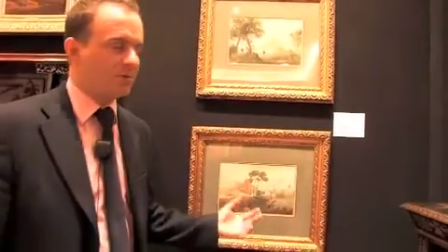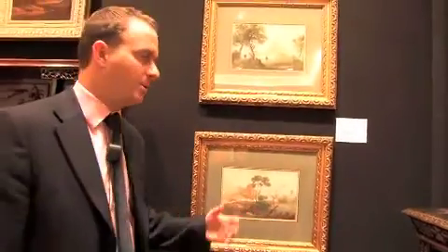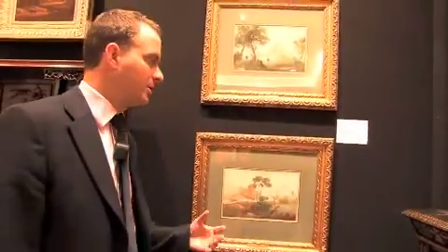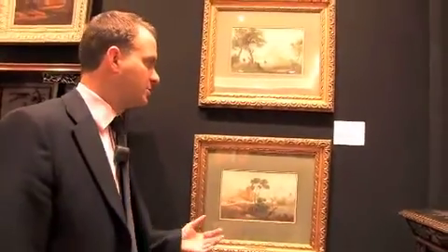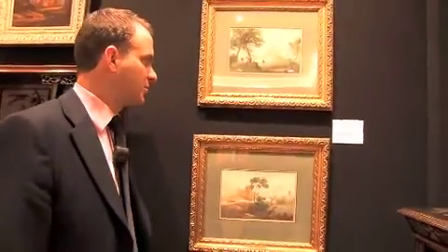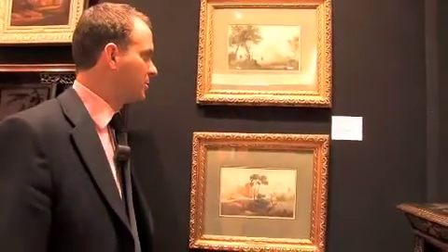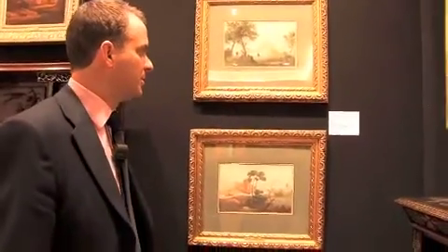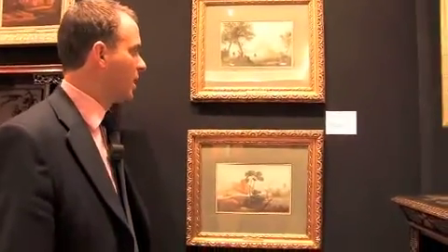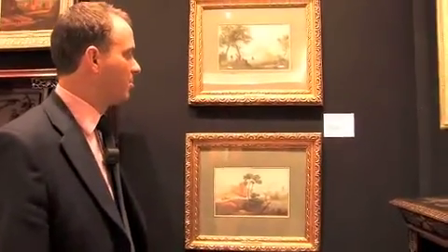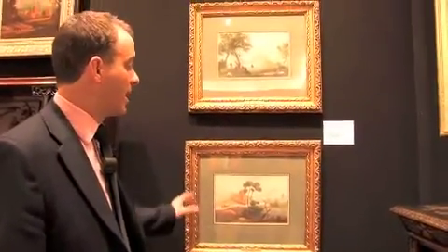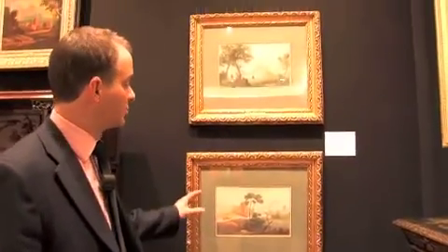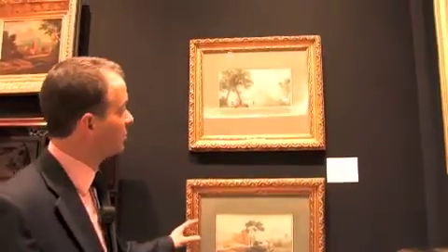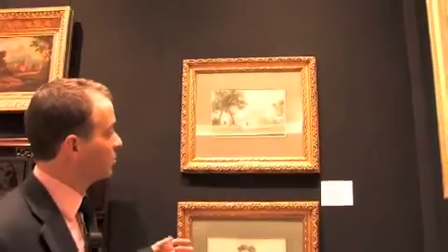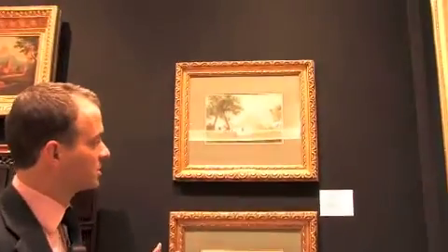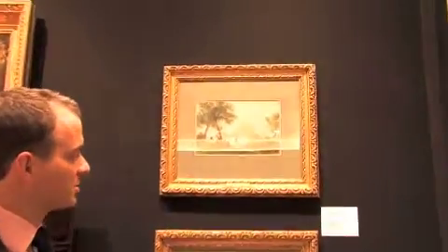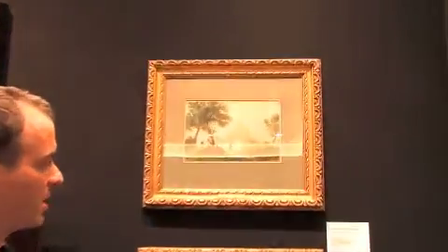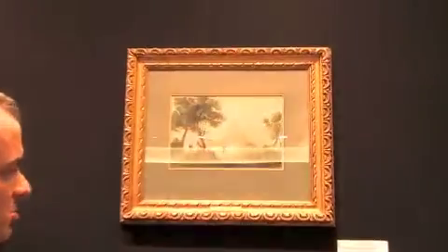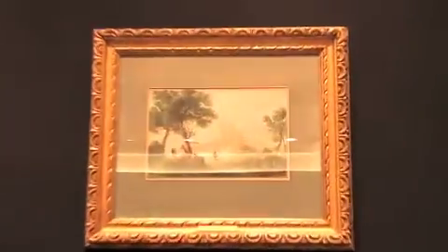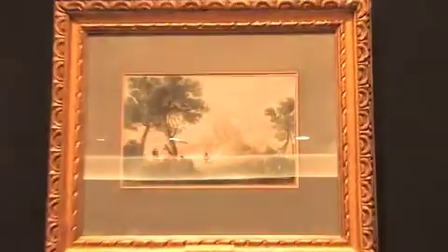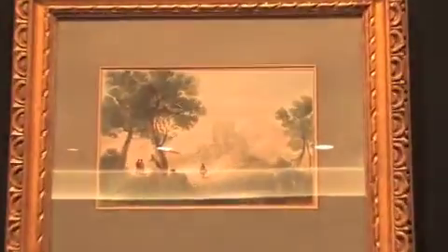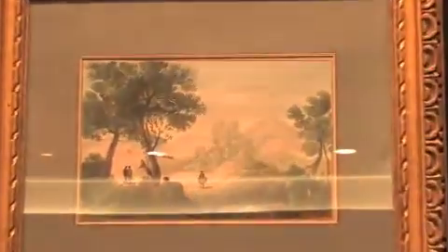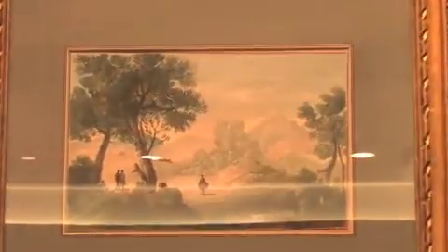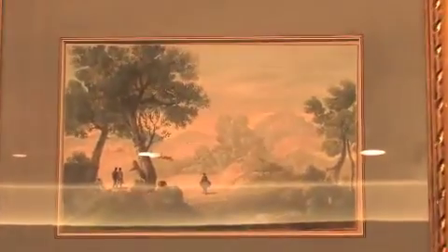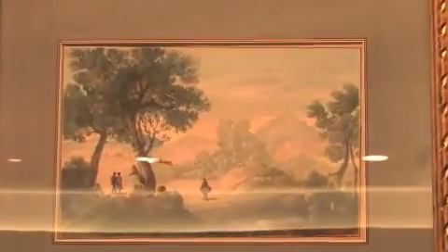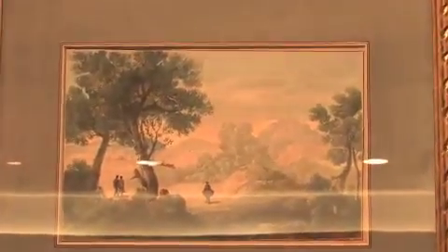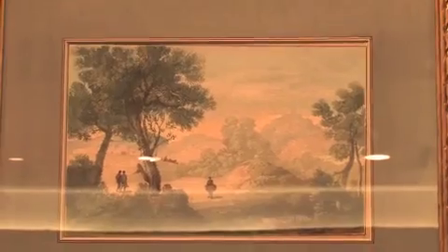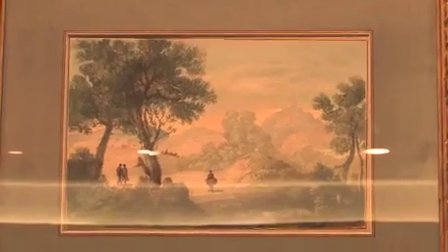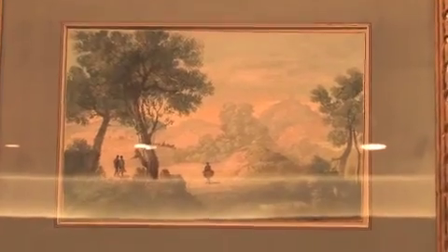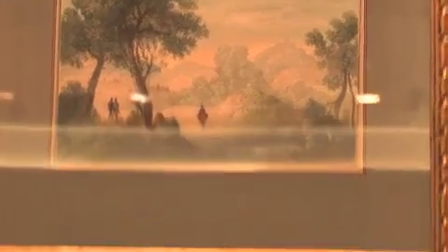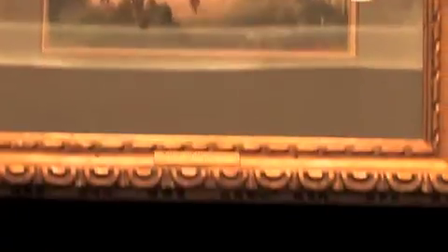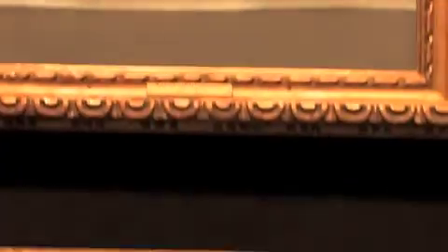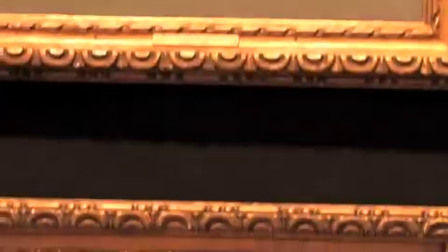Maybe early 19th century — a pair estimated at four to six thousand pounds — beautiful works by Giuseppe Biesel, and lovely examples.